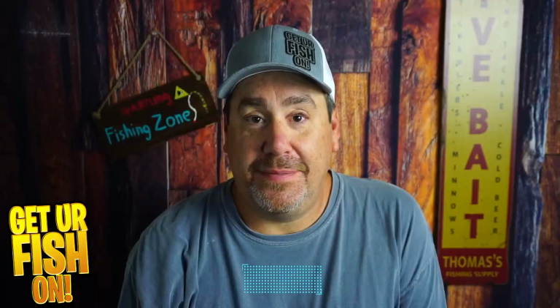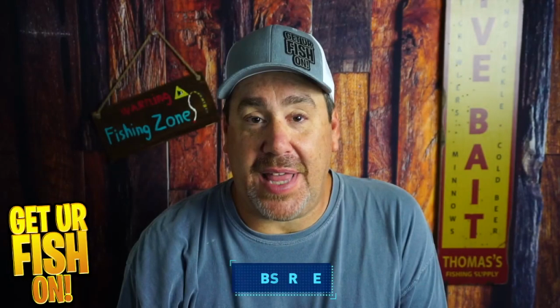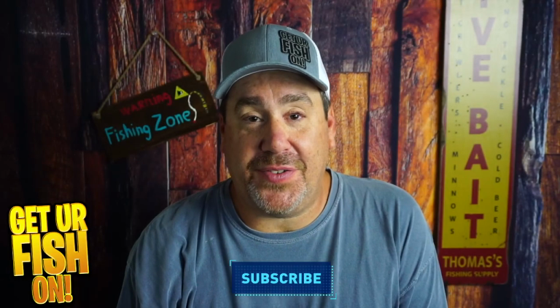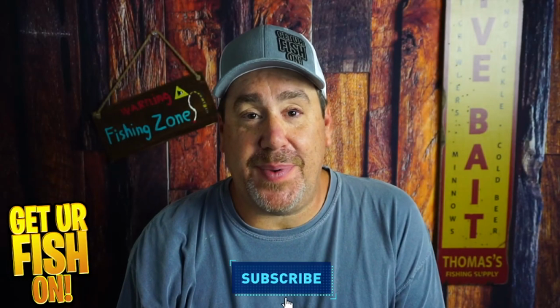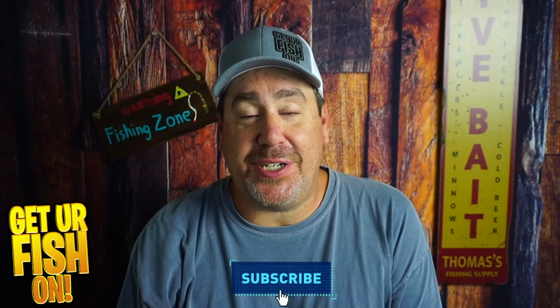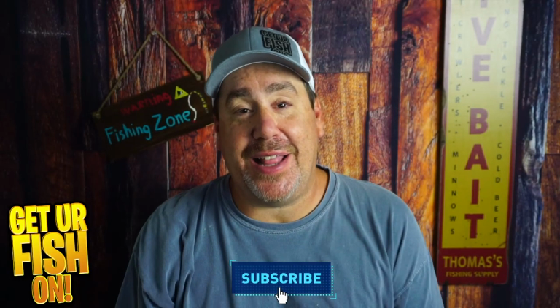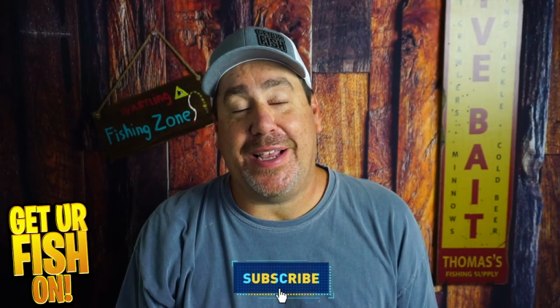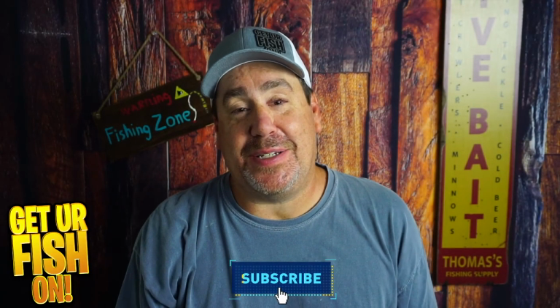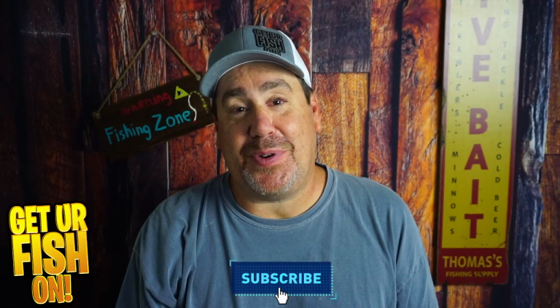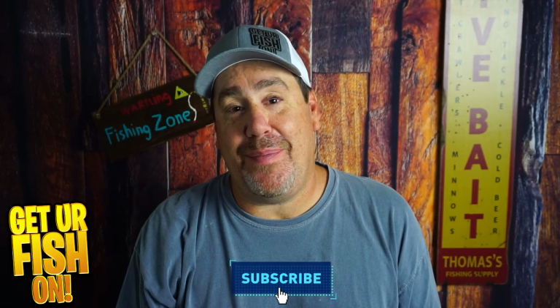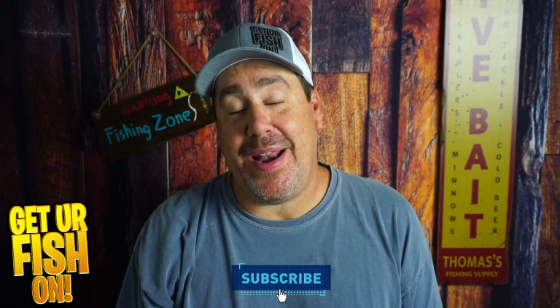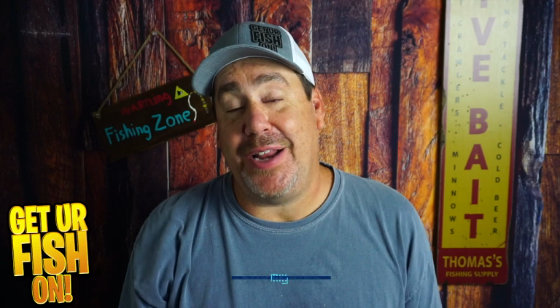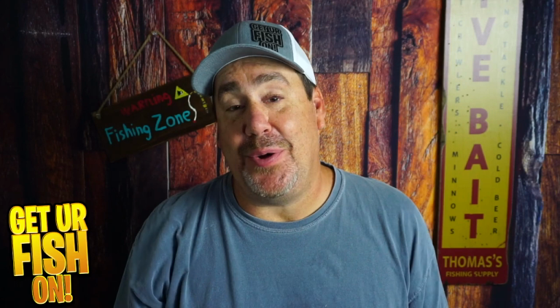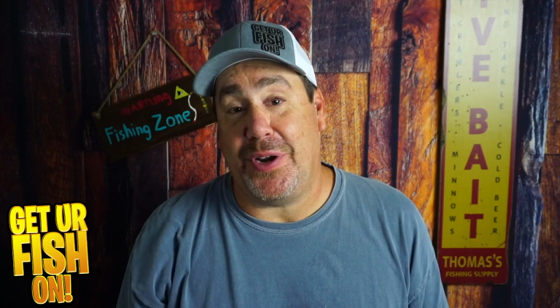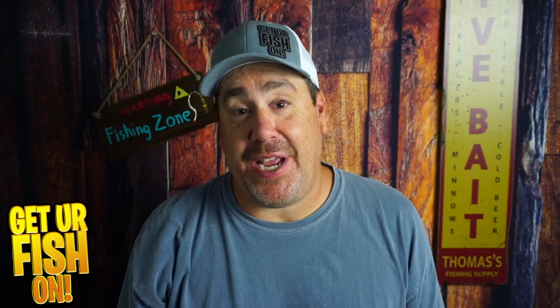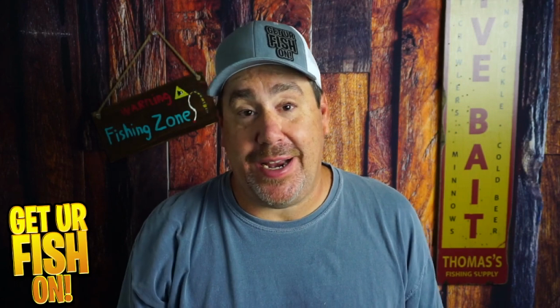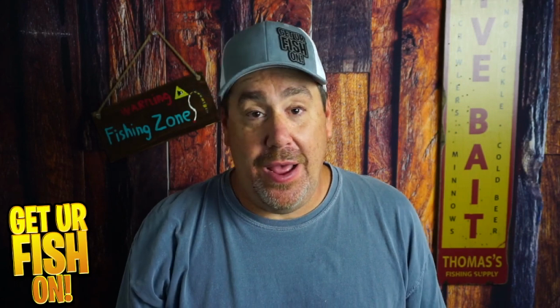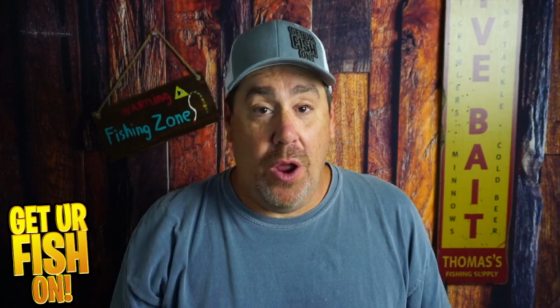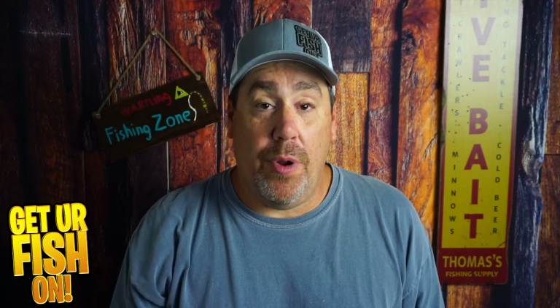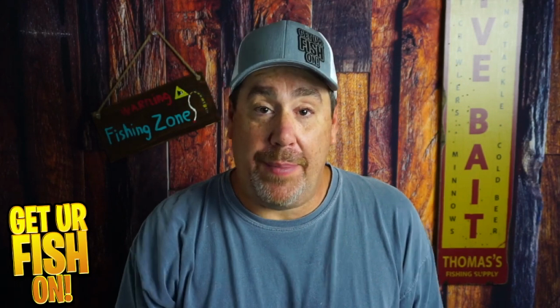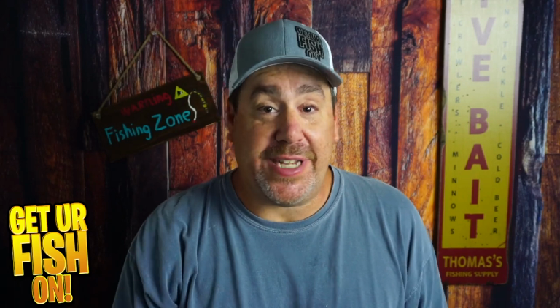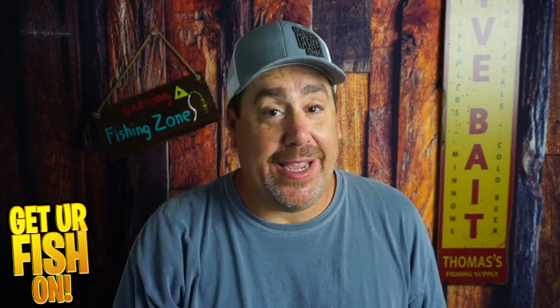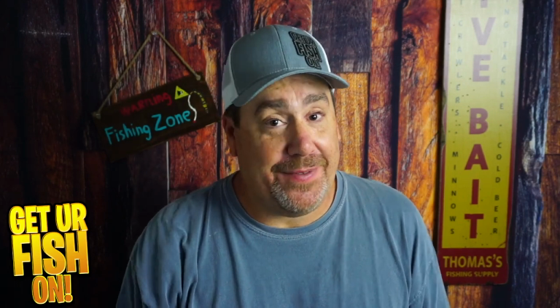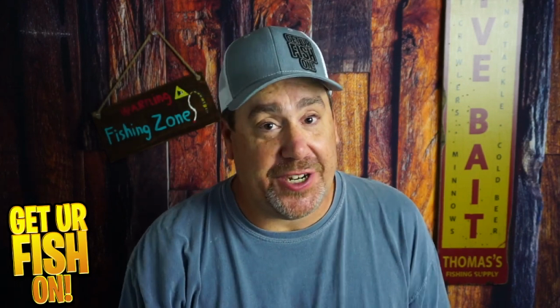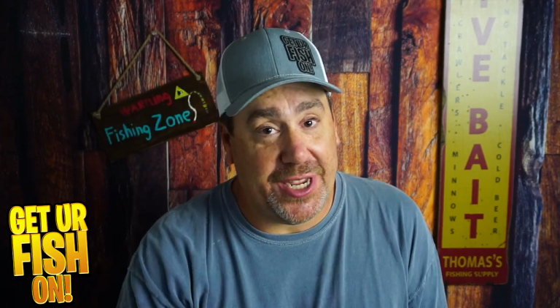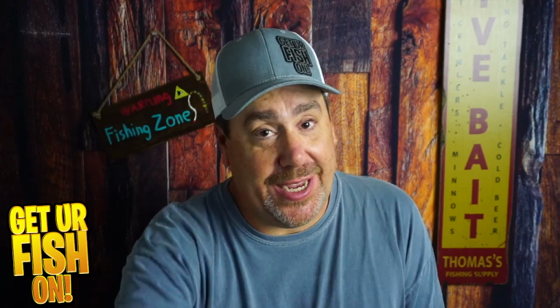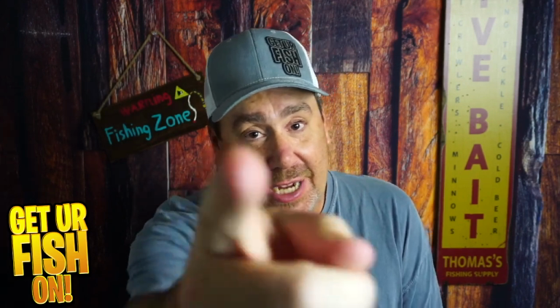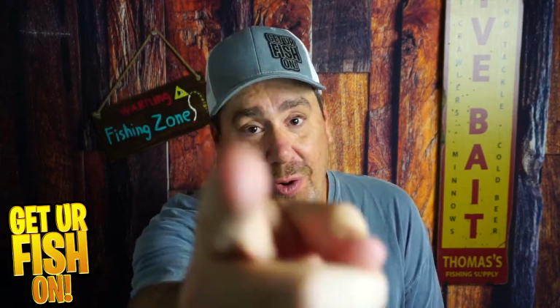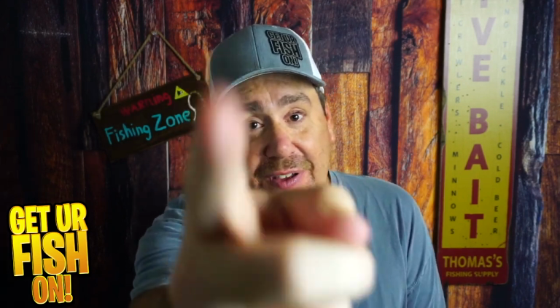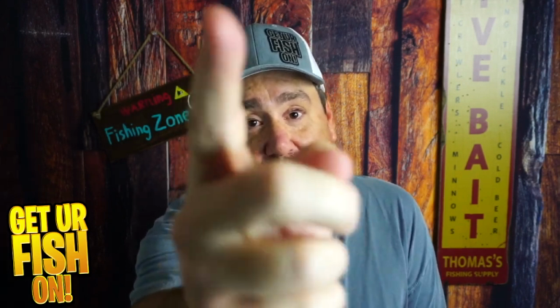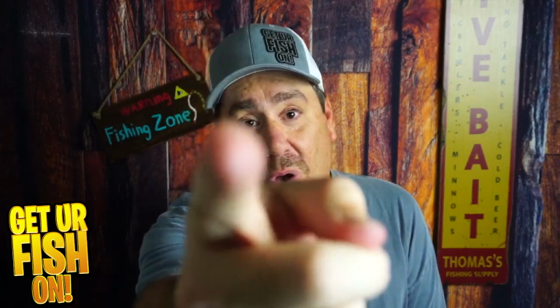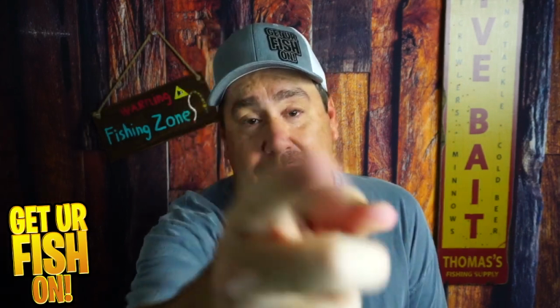Thanks for smashing that like and subscribe button — I do appreciate it. Remember, take your kid fishing, get your fish on.